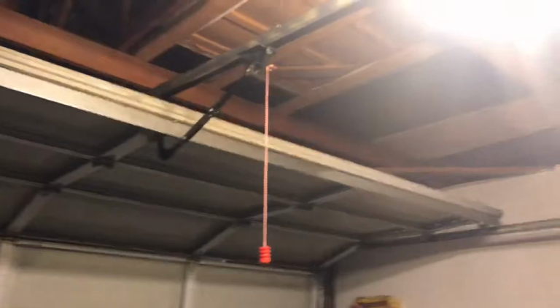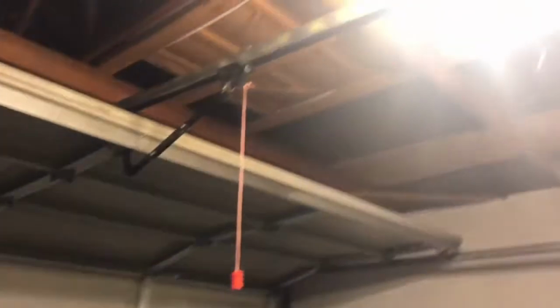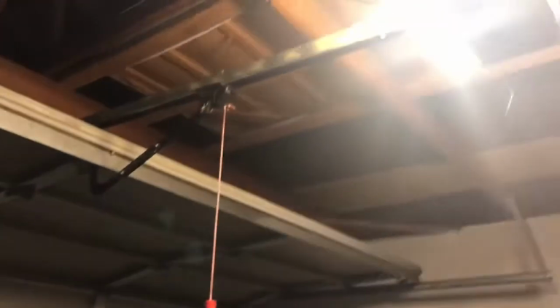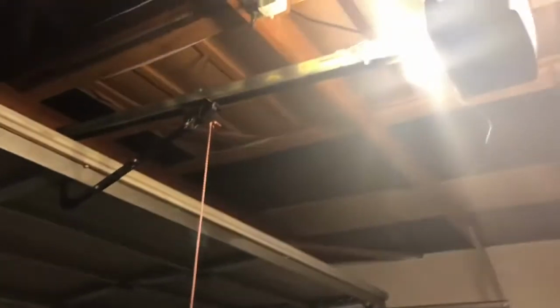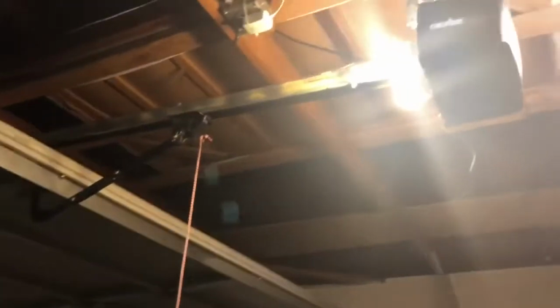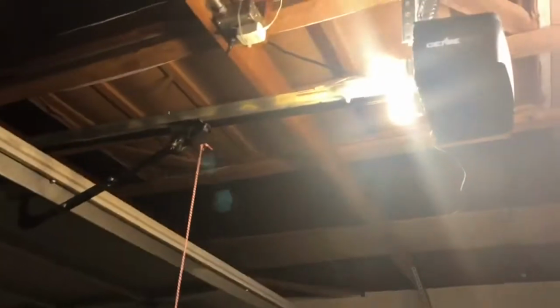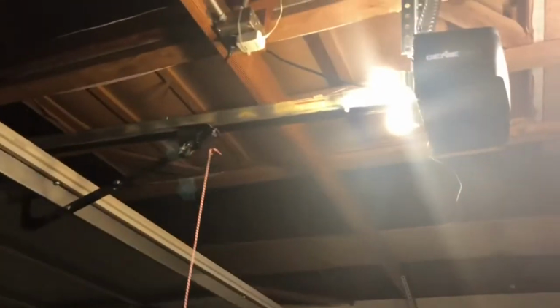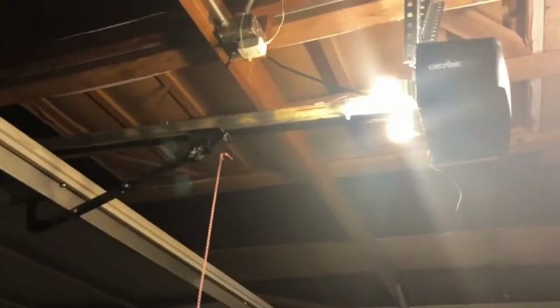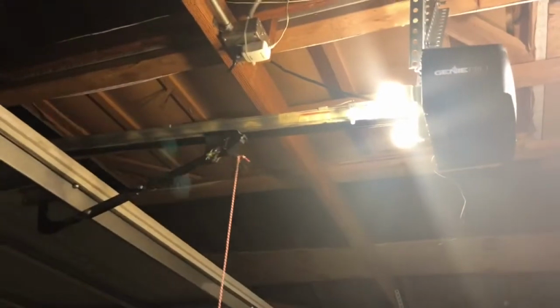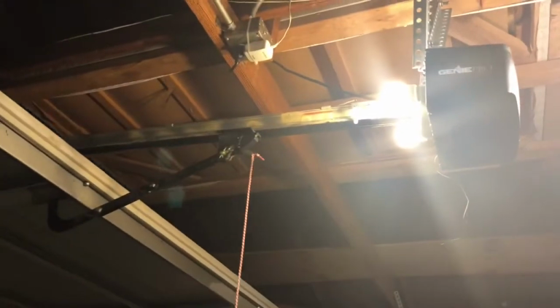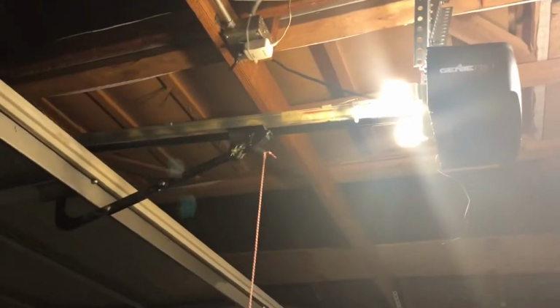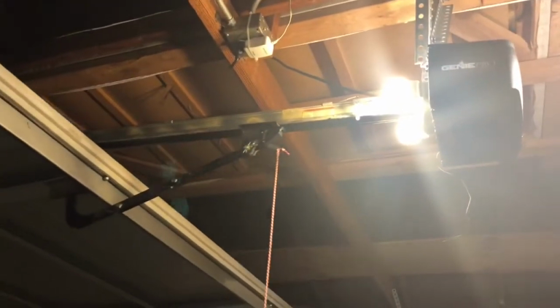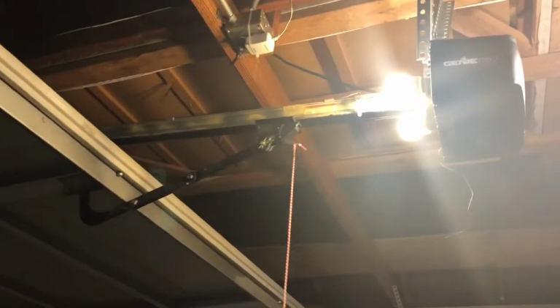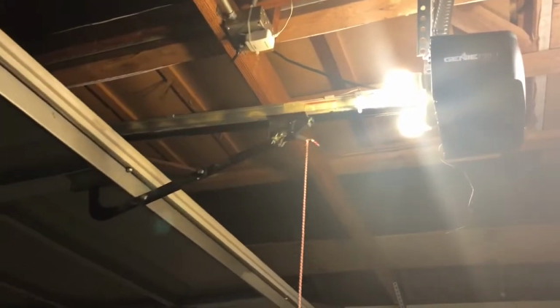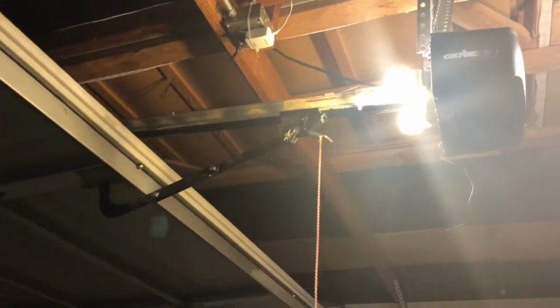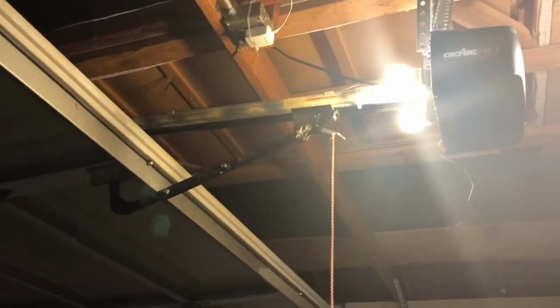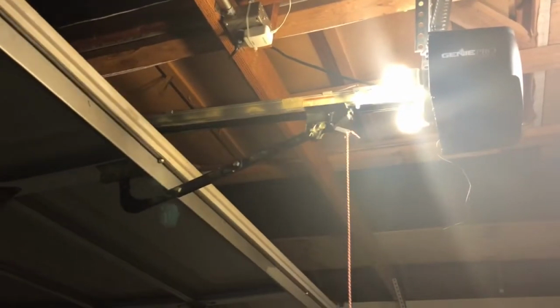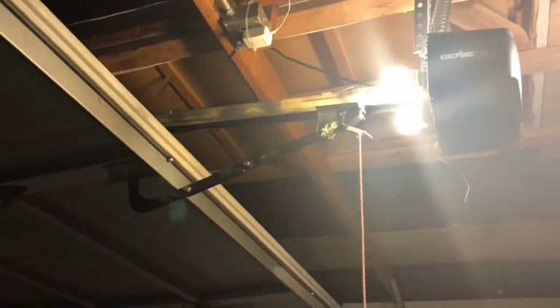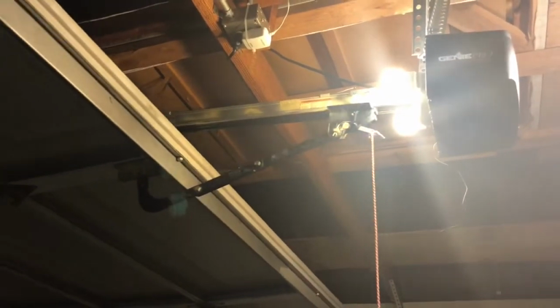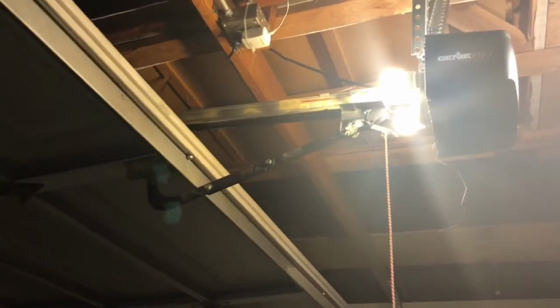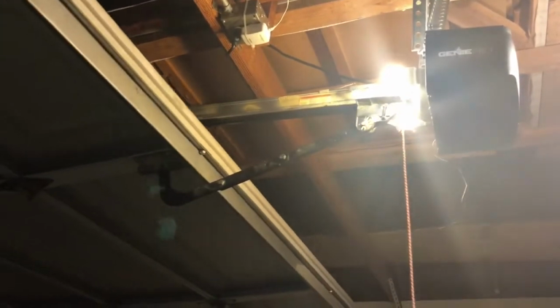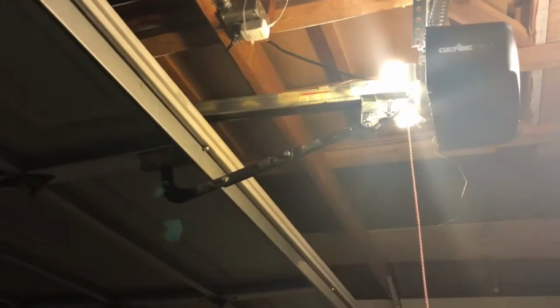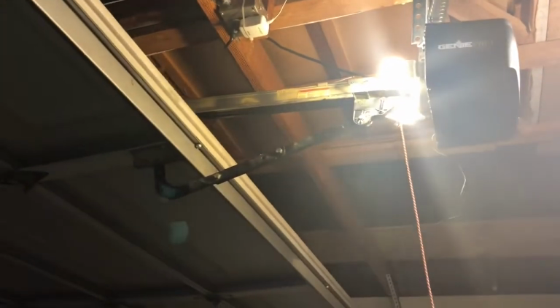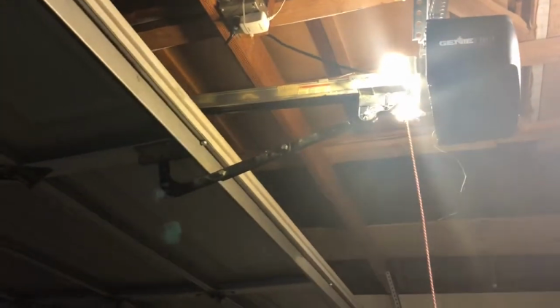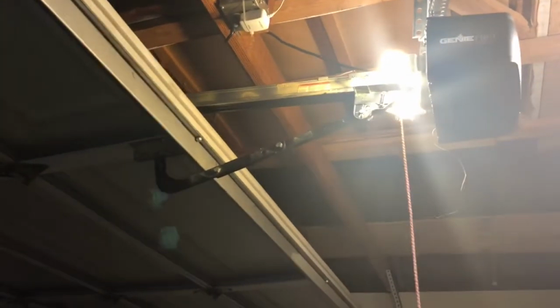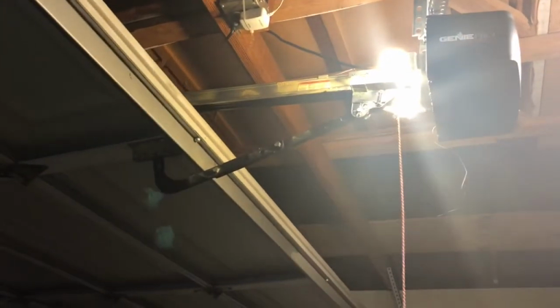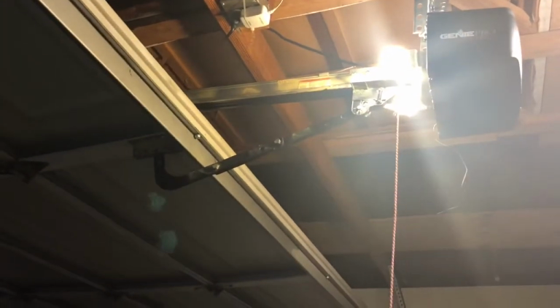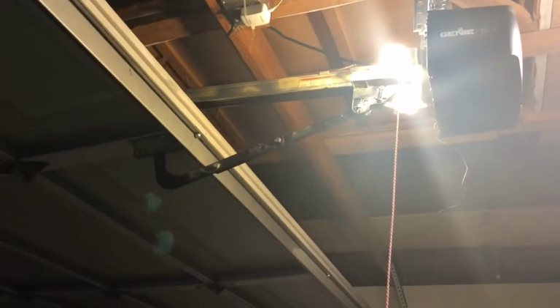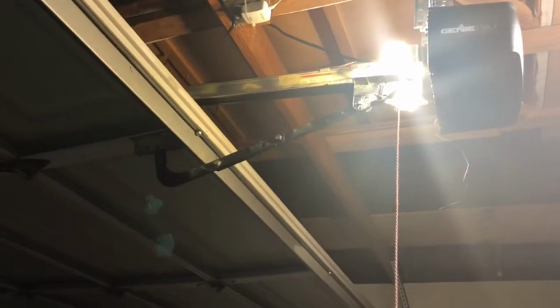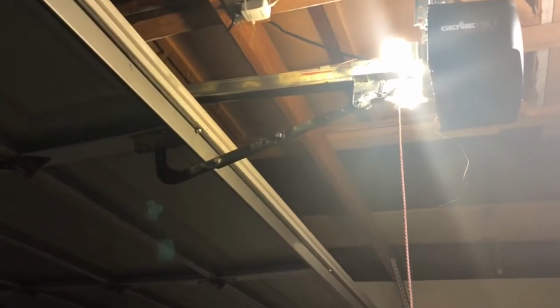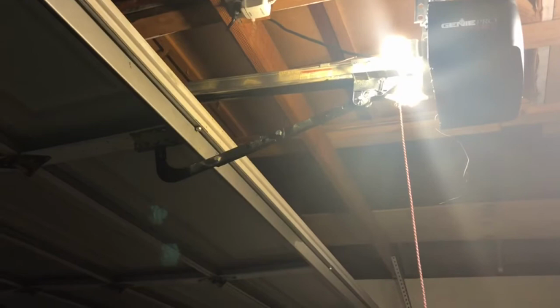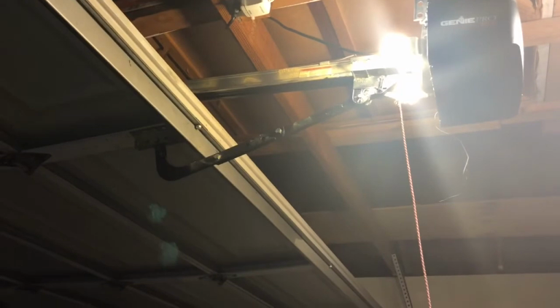Hello YouTubers. In this video I will show you what happened to my garage and how I fixed it.